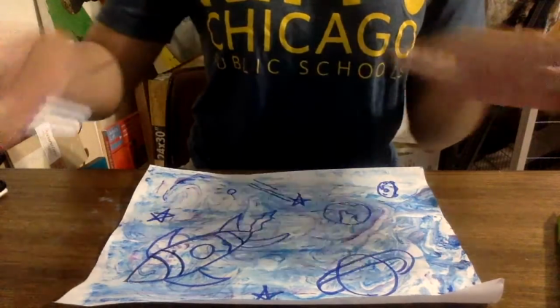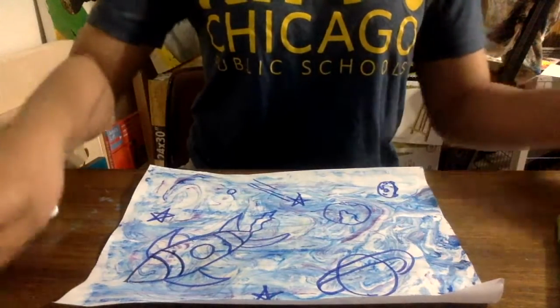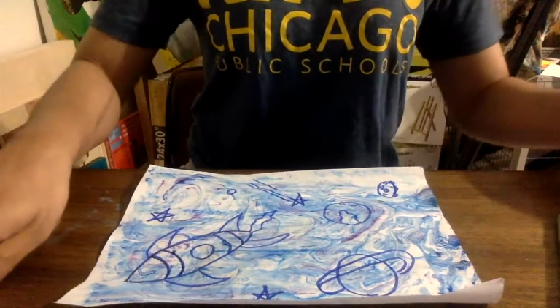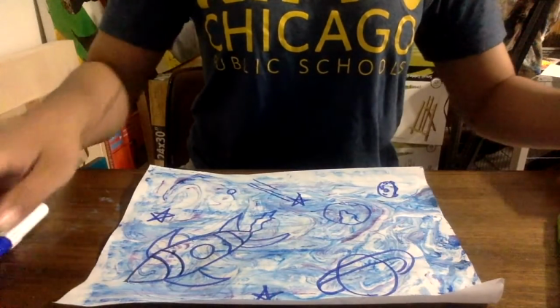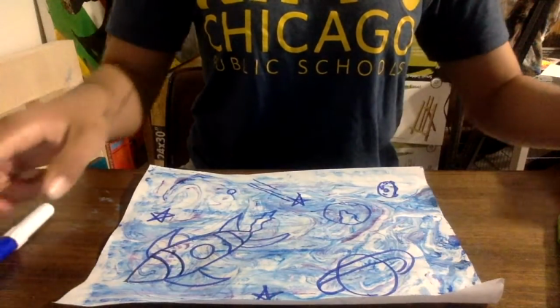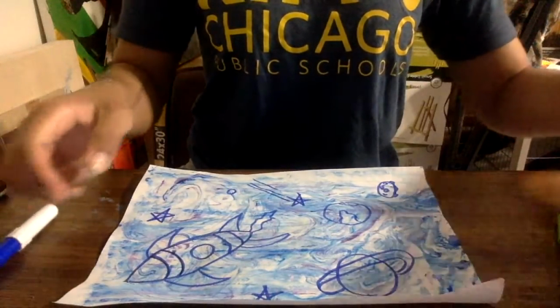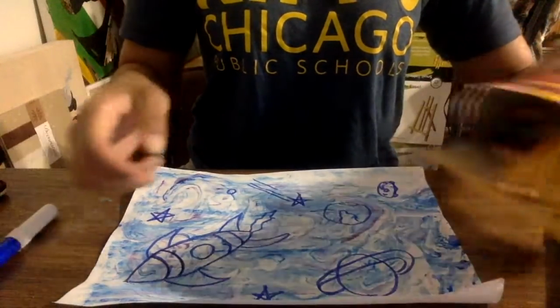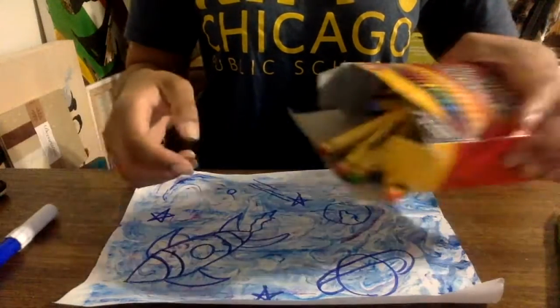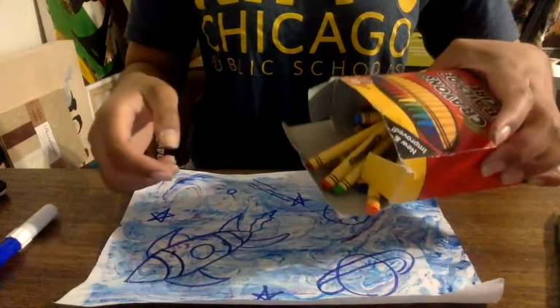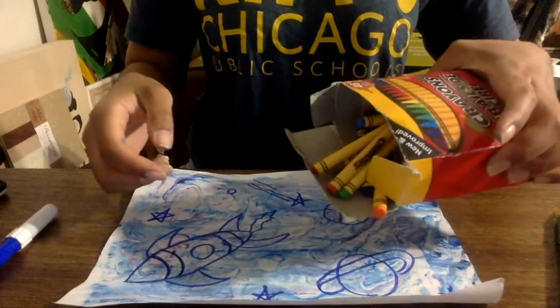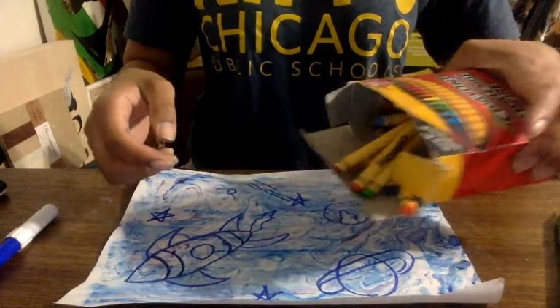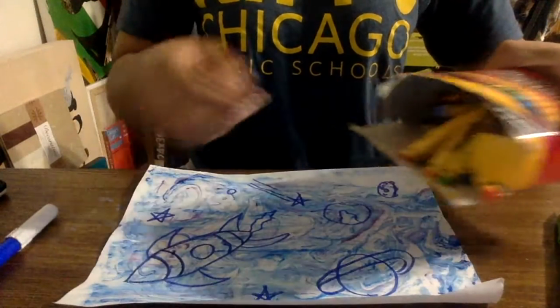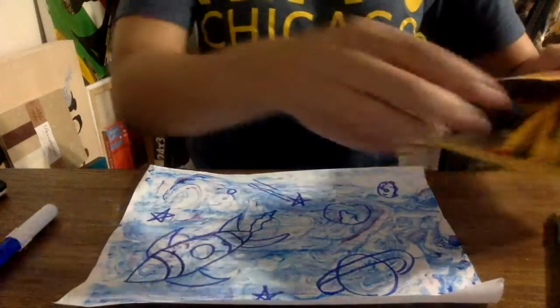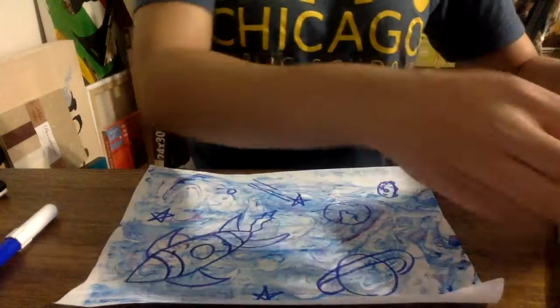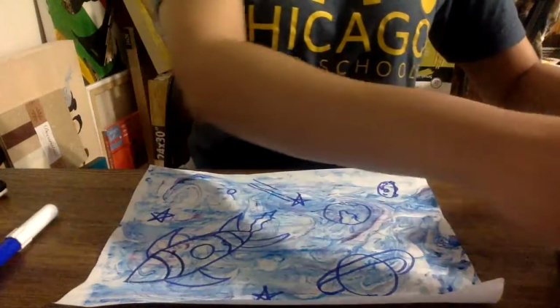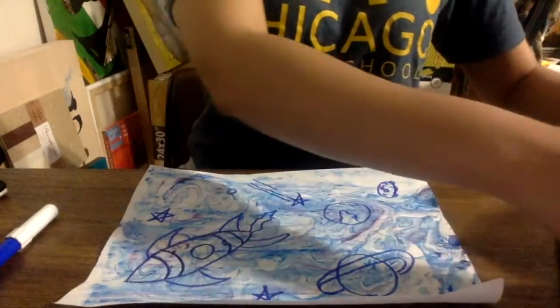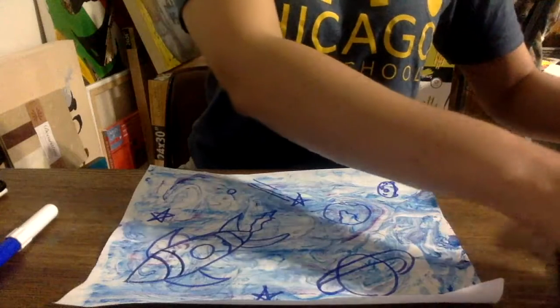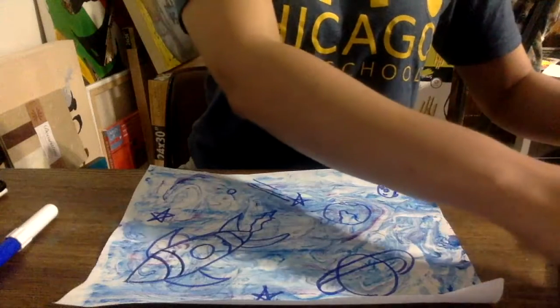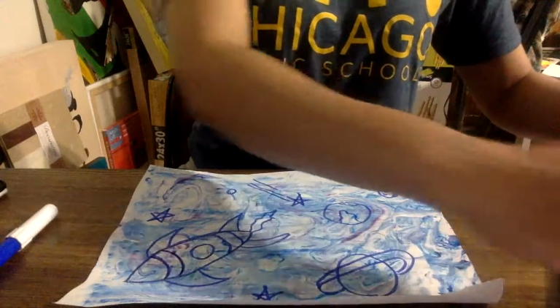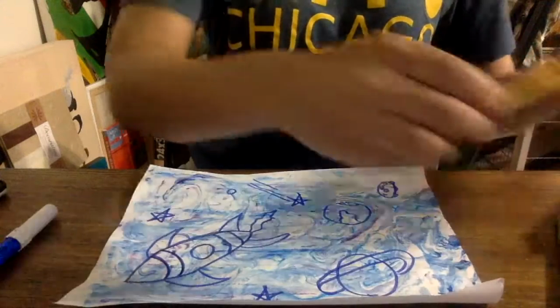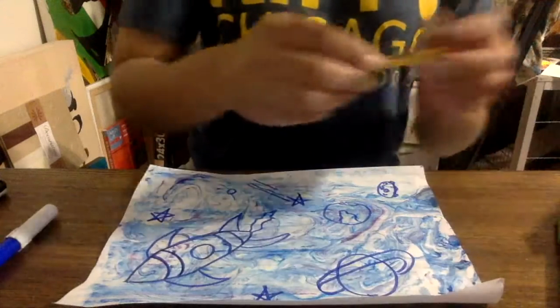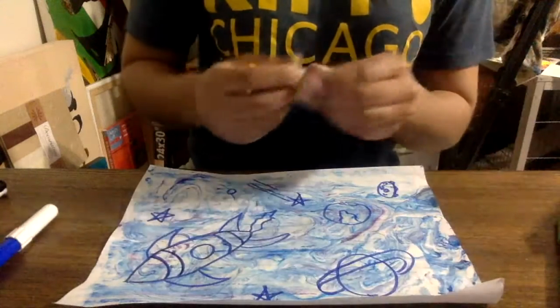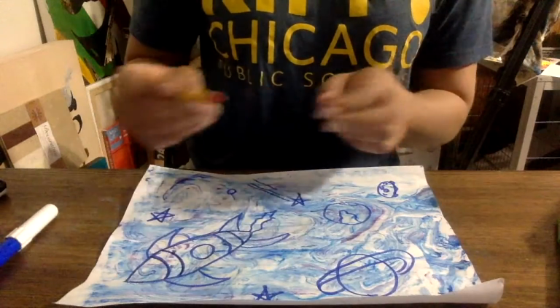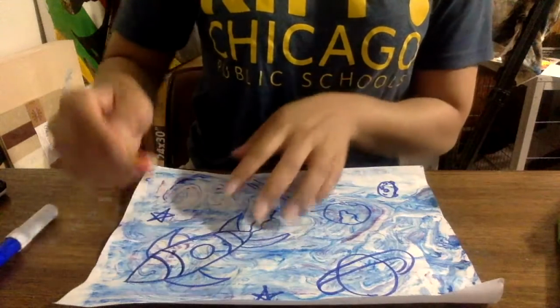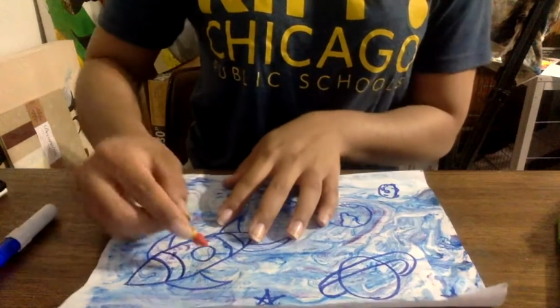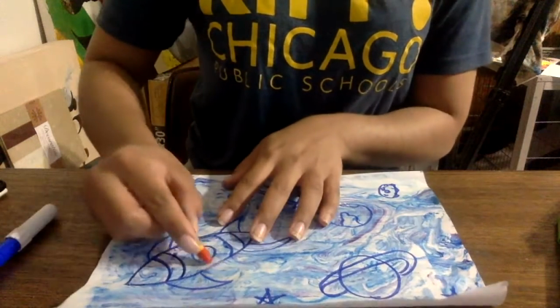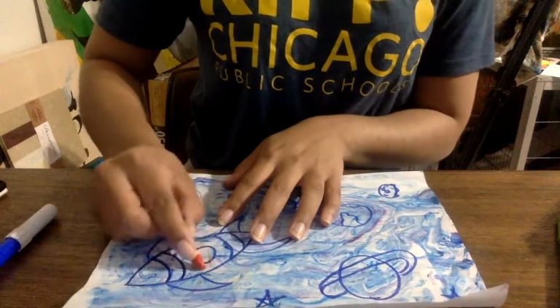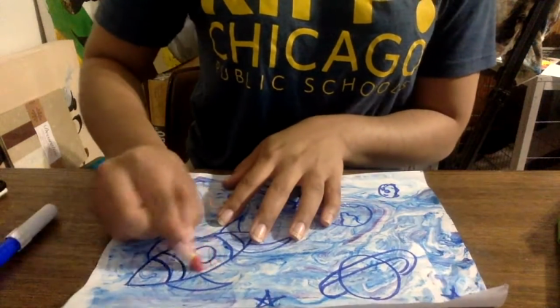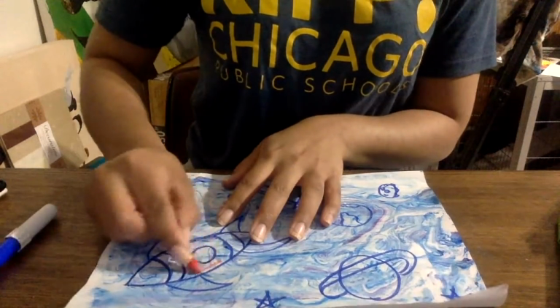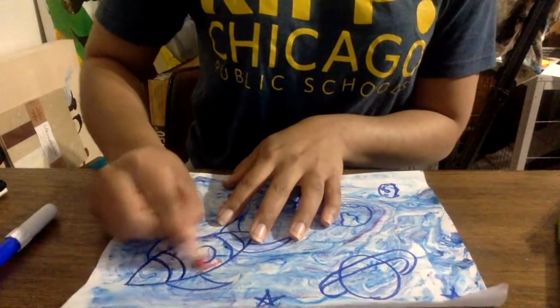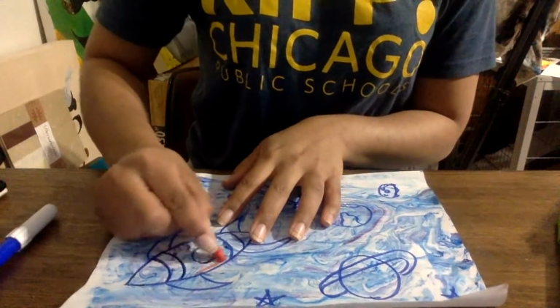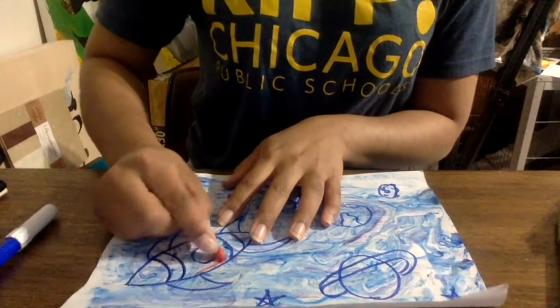Next, you're going to take your crayons and start coloring. Get creative — make it as colorful as you want.